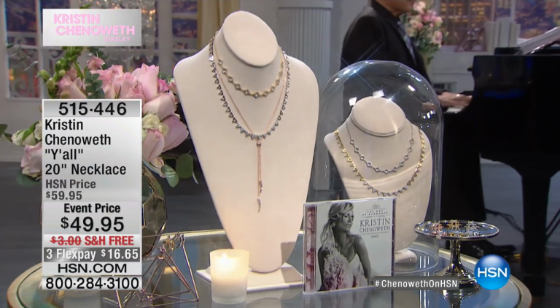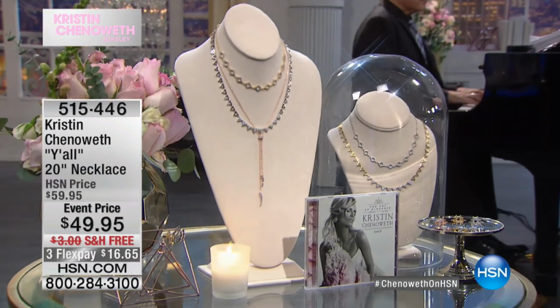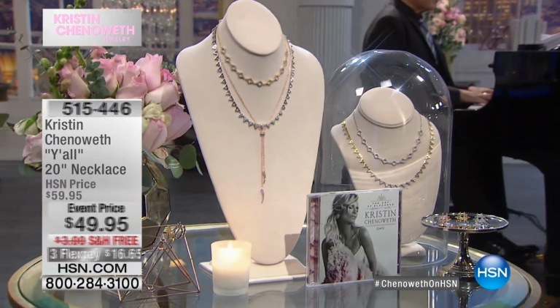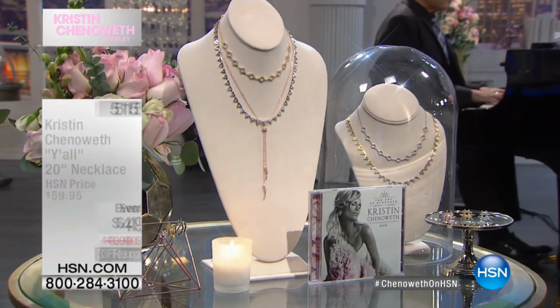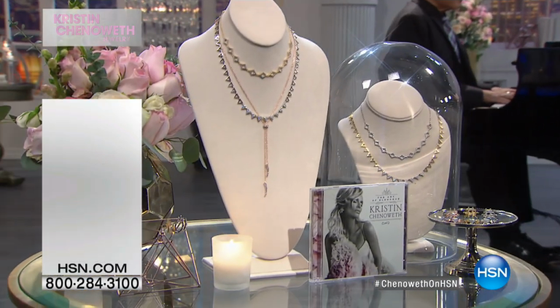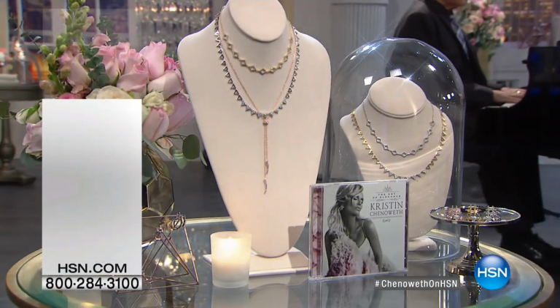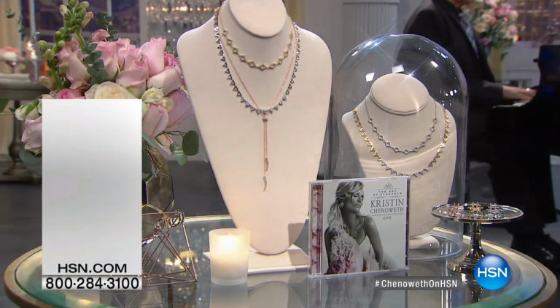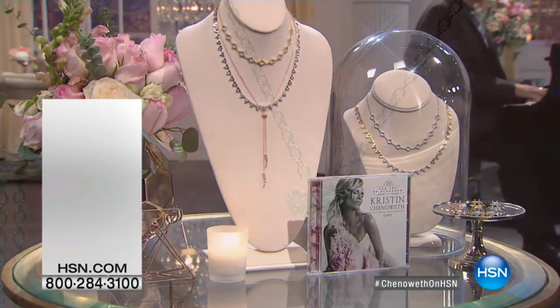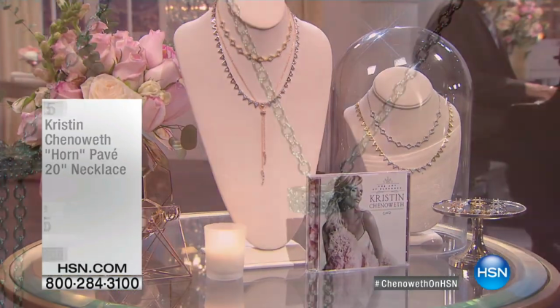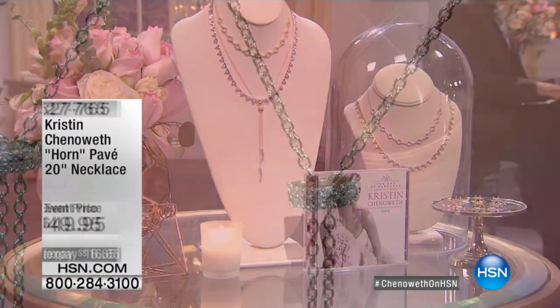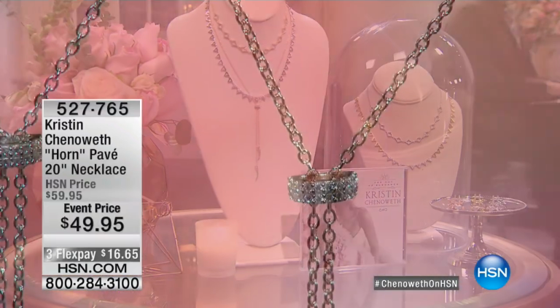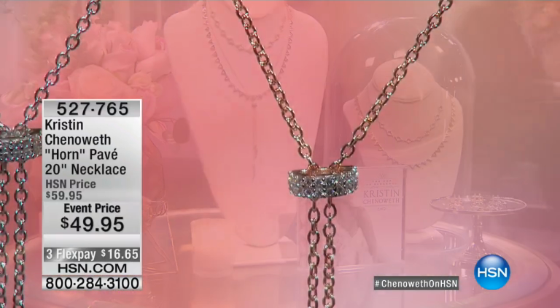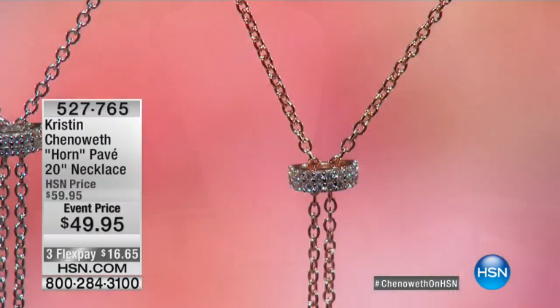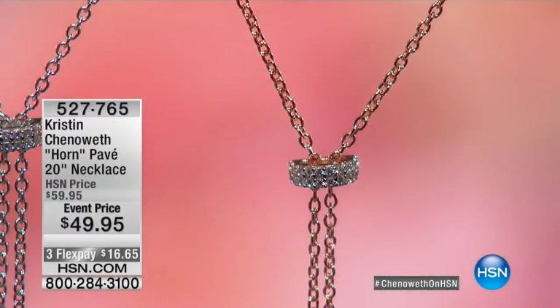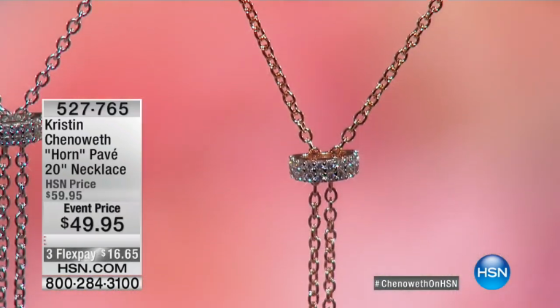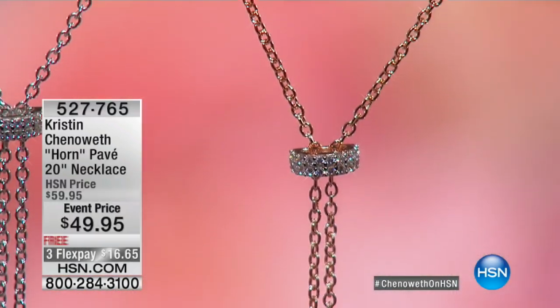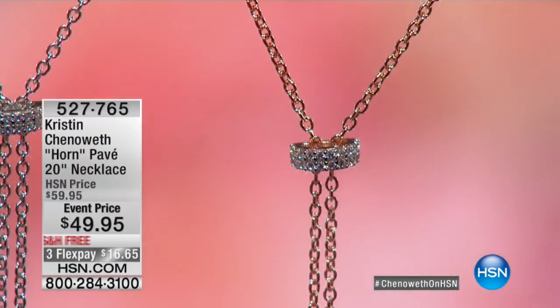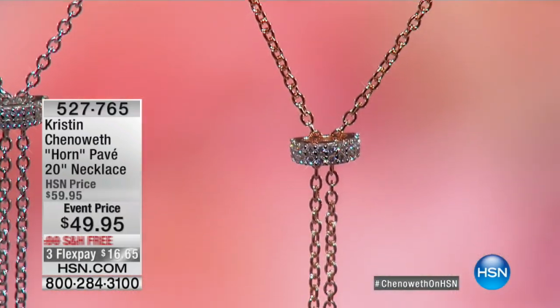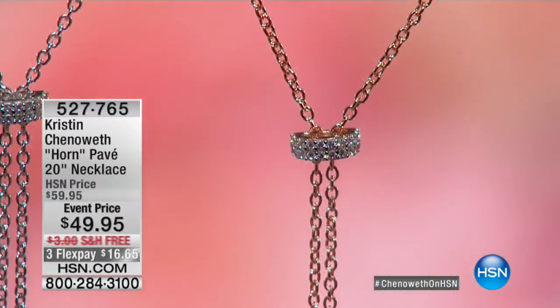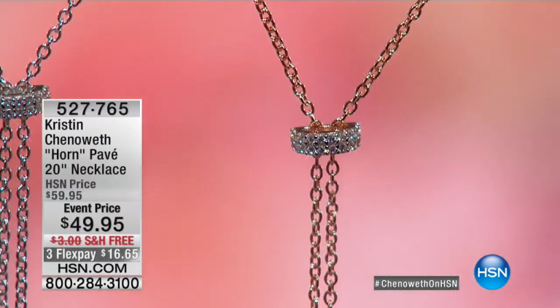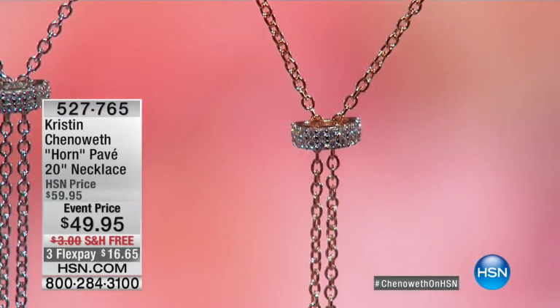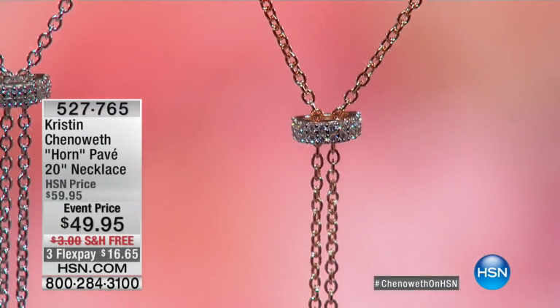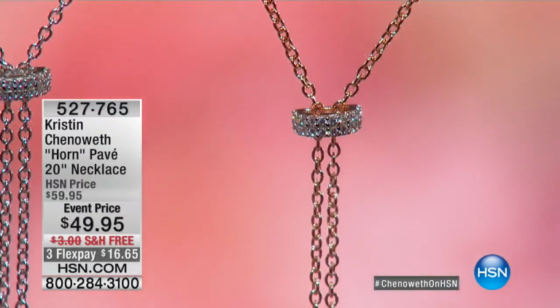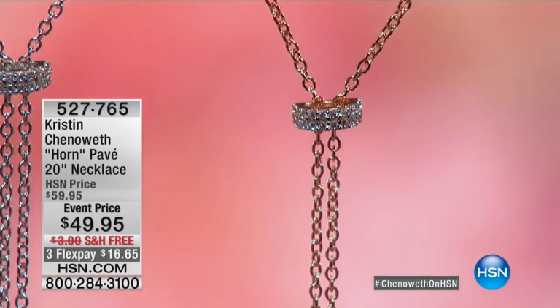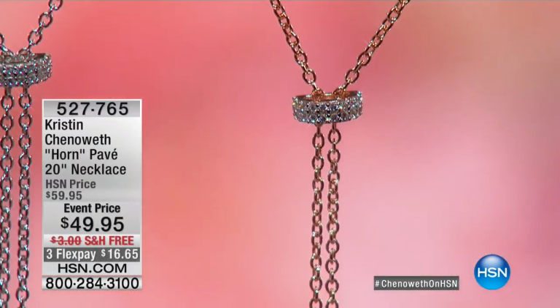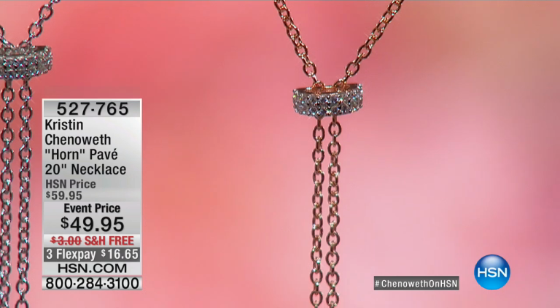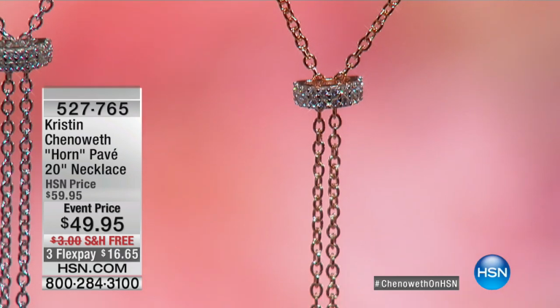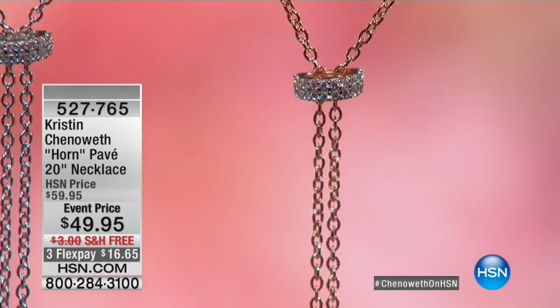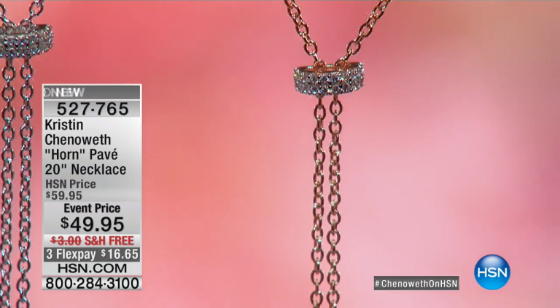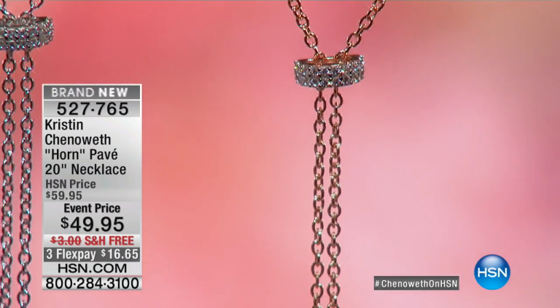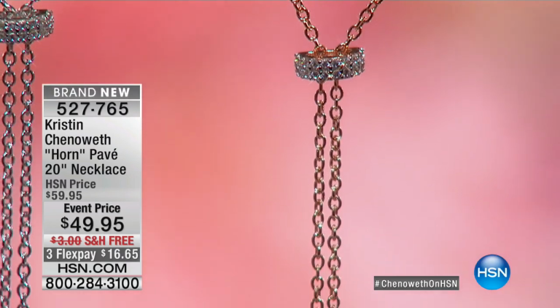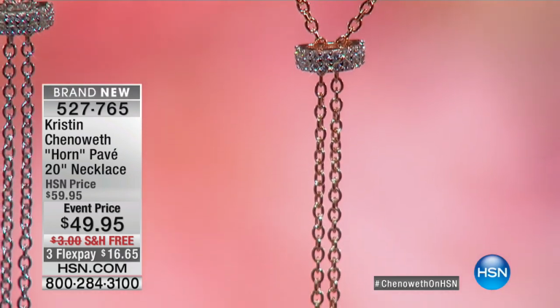All right, we're coming along, we're moving along, because coming up now, we are going to show you the Pave Horn Necklace.